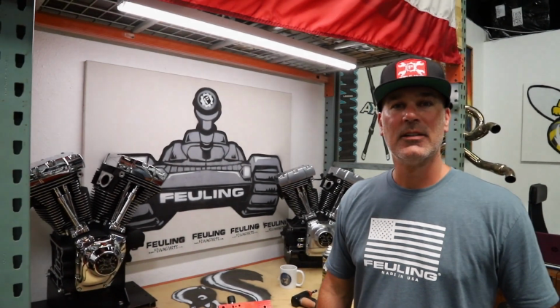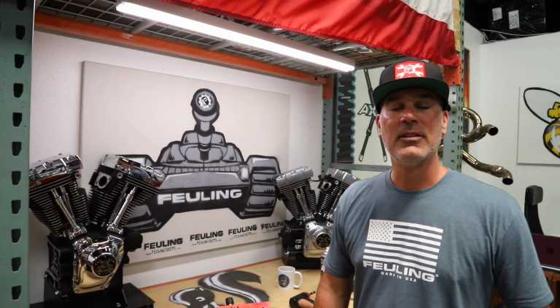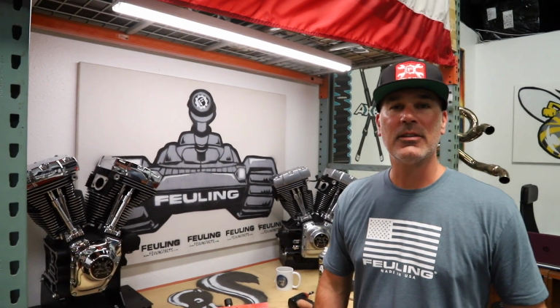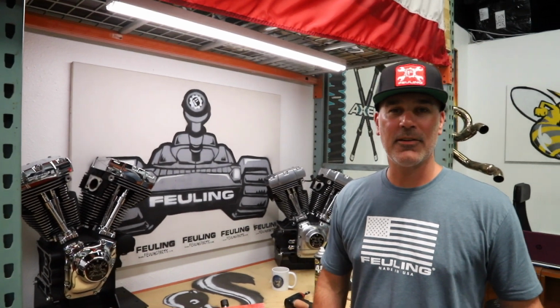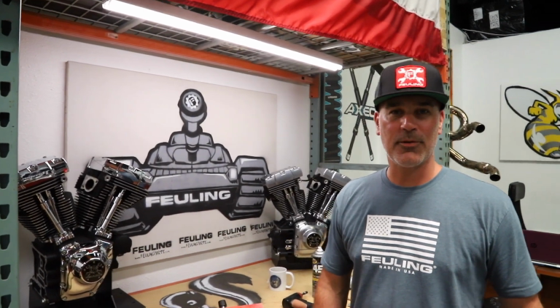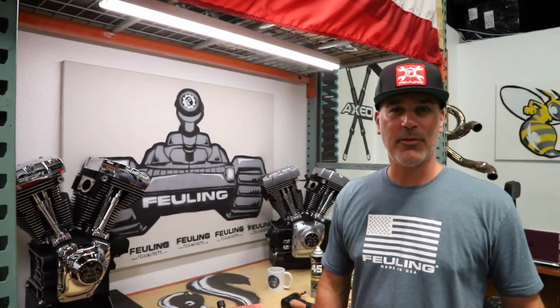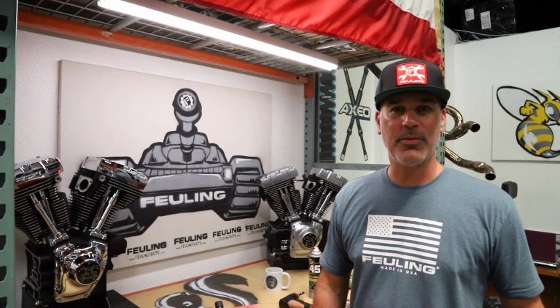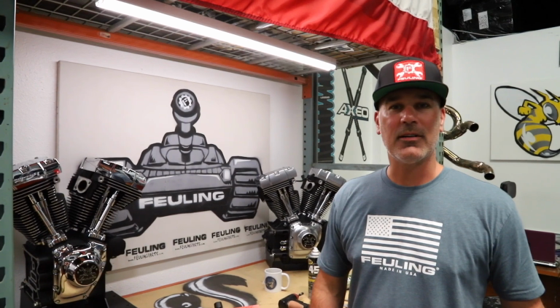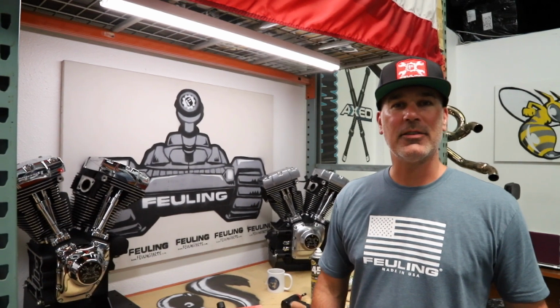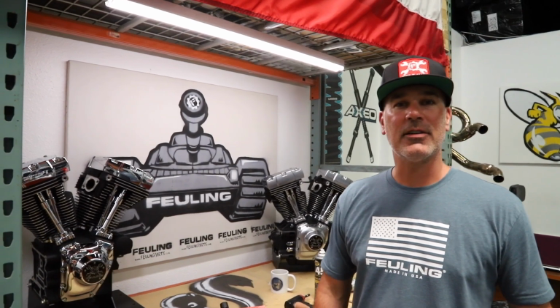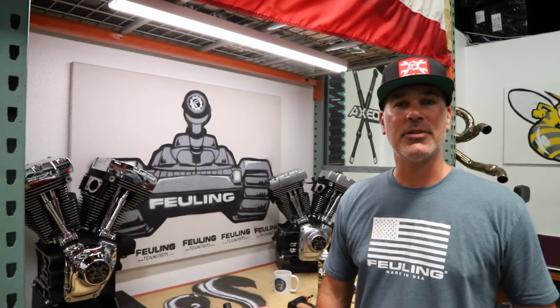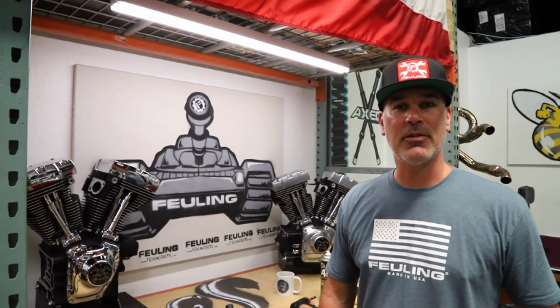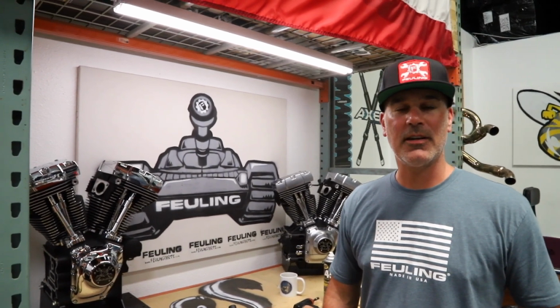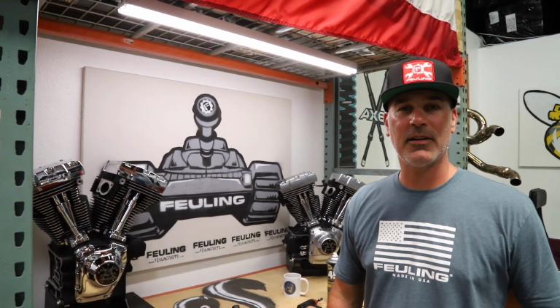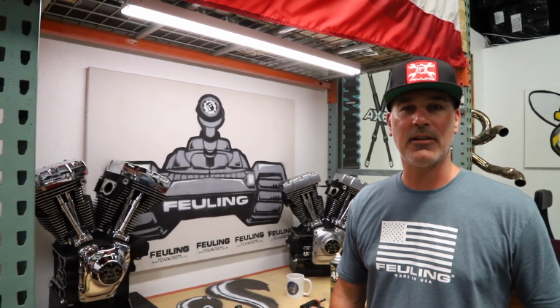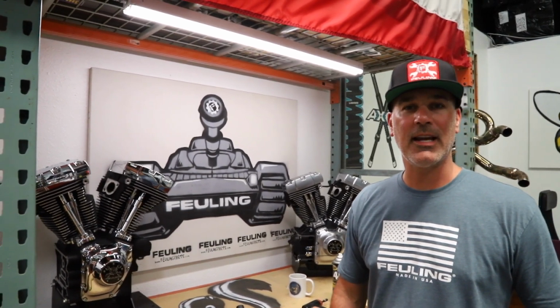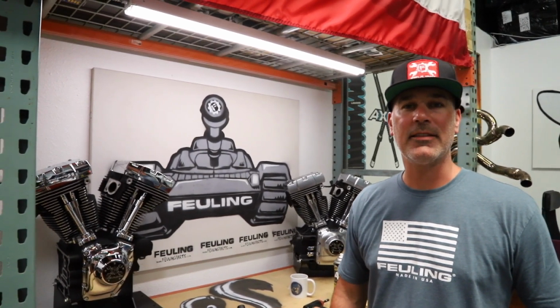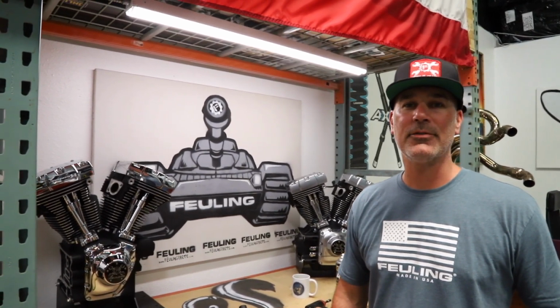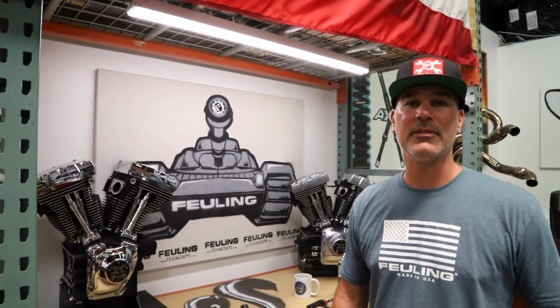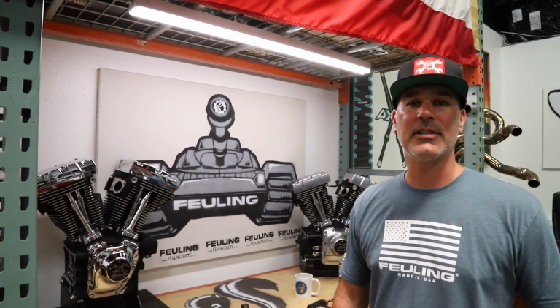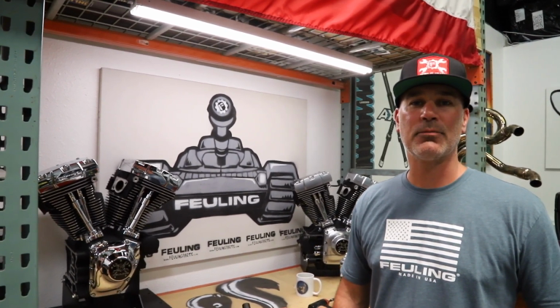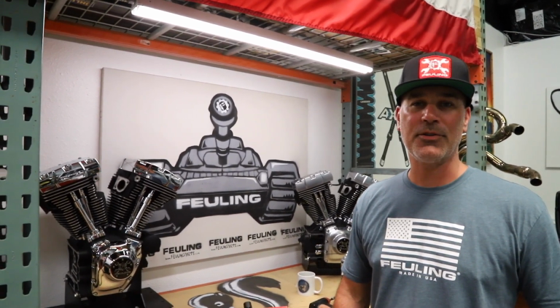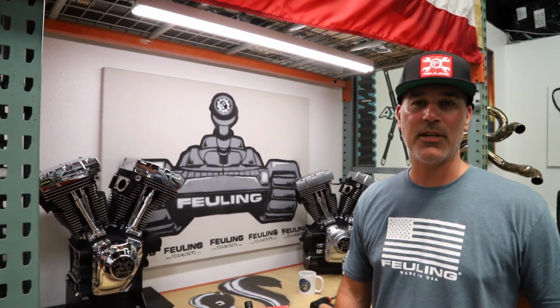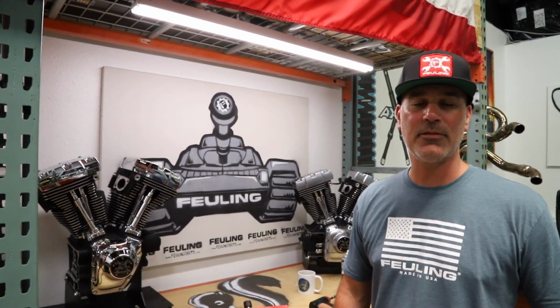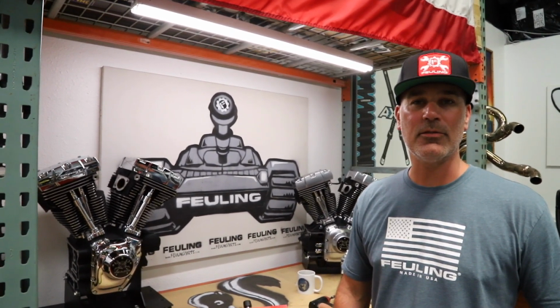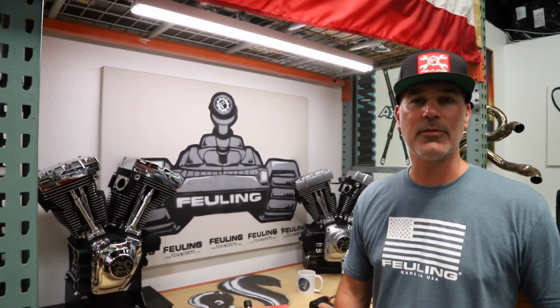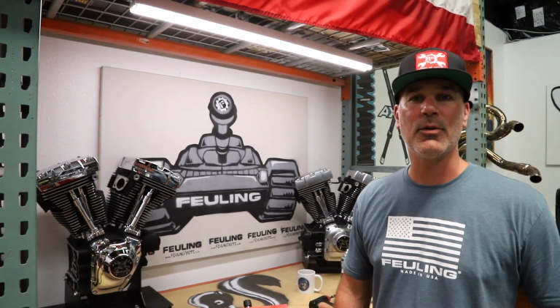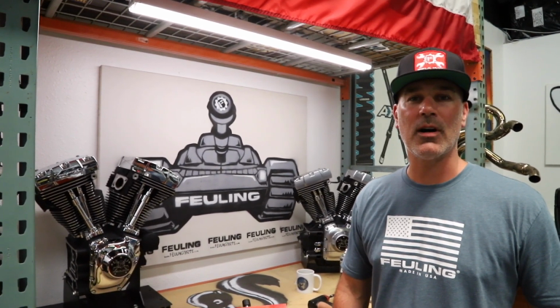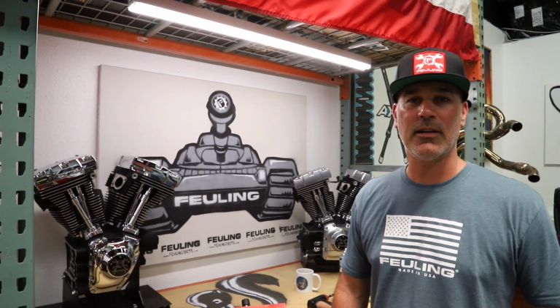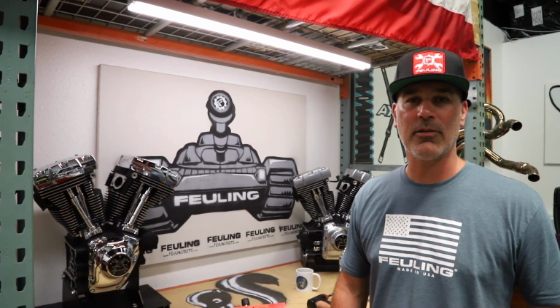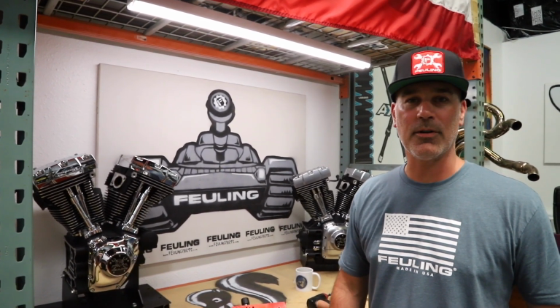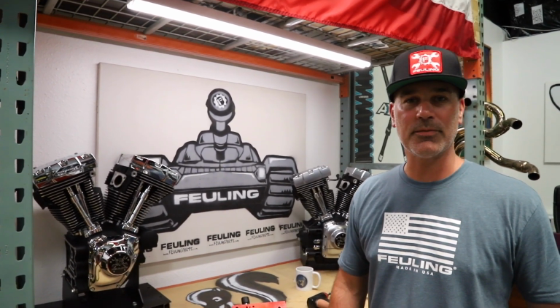Luke Leatherman with Fueling Parts here to showcase our 9006 pressure test tool for the Milwaukee 8 oil pumps.